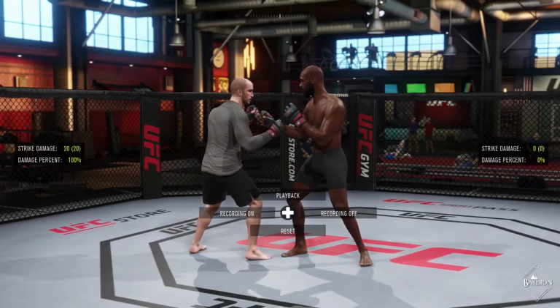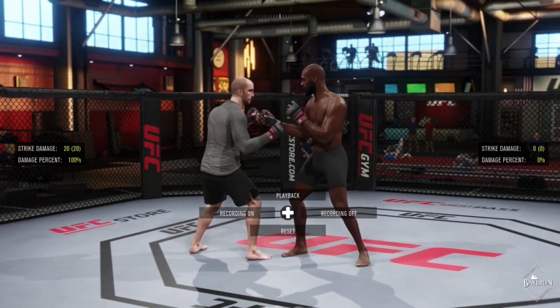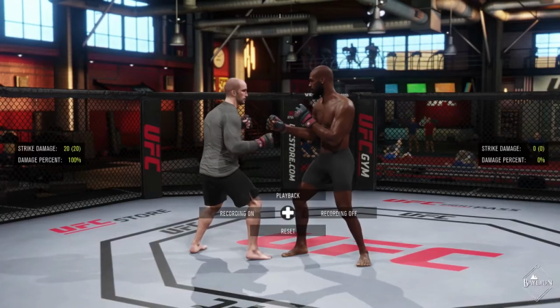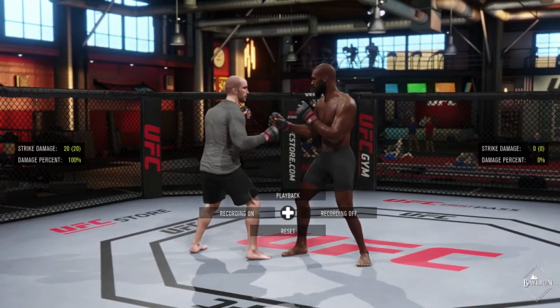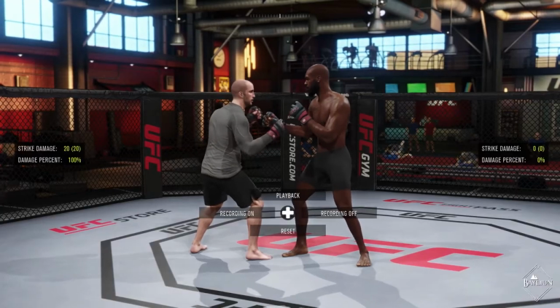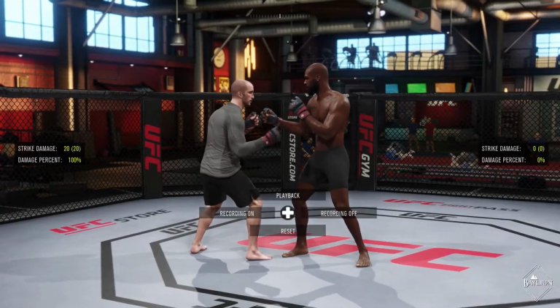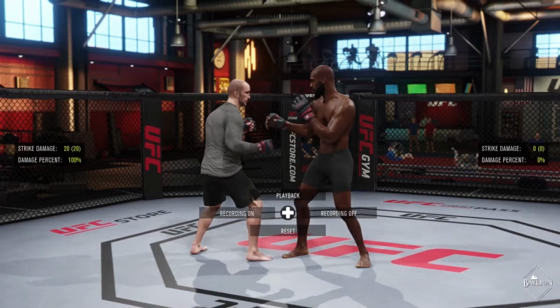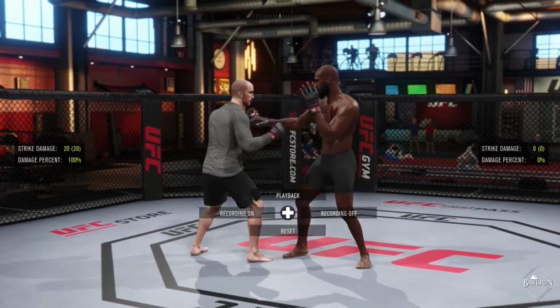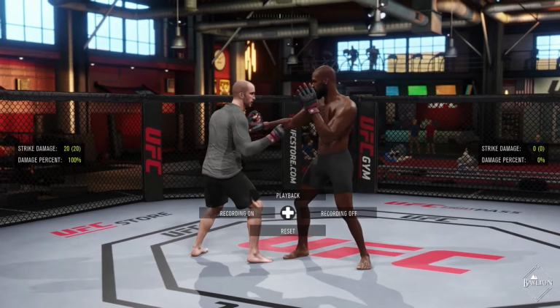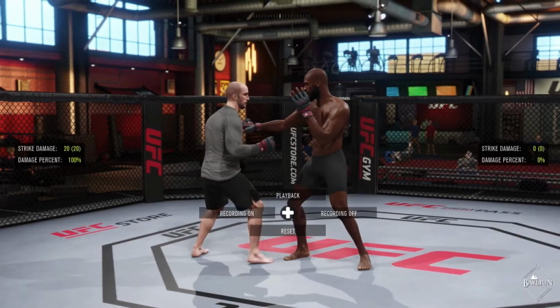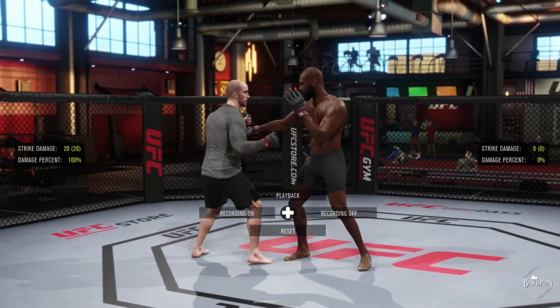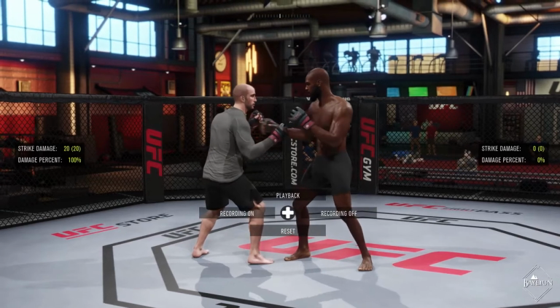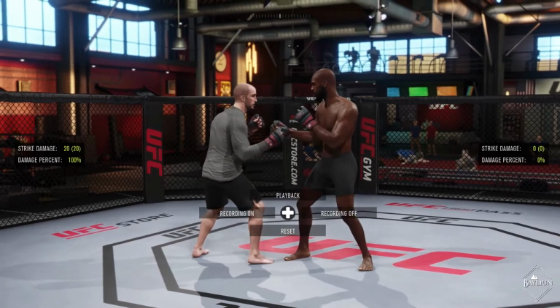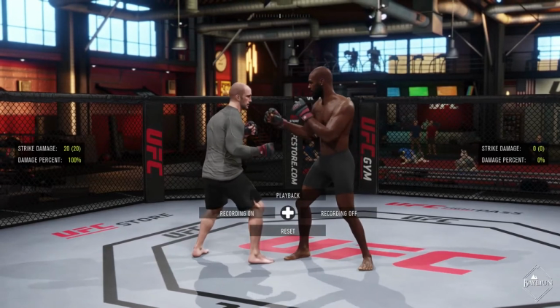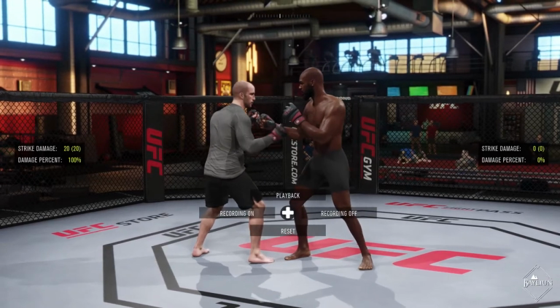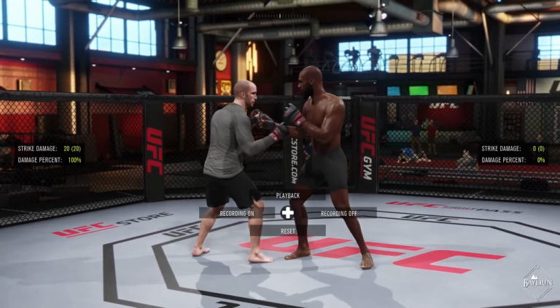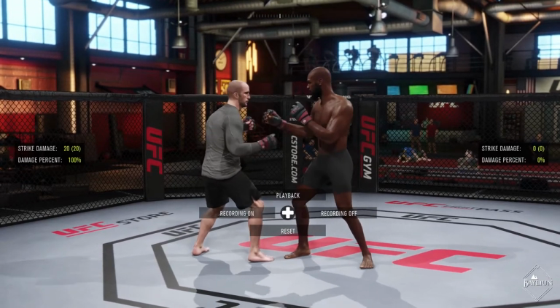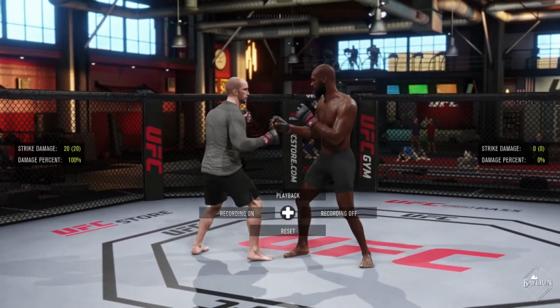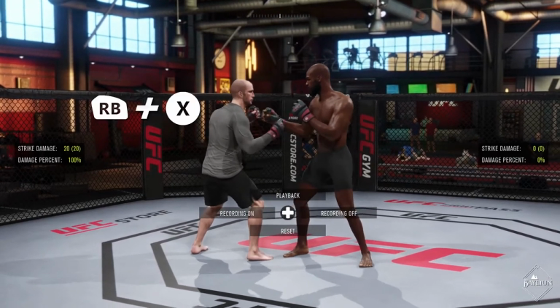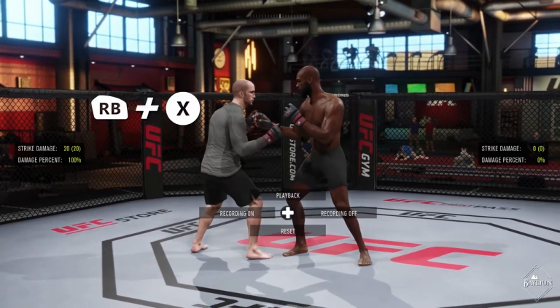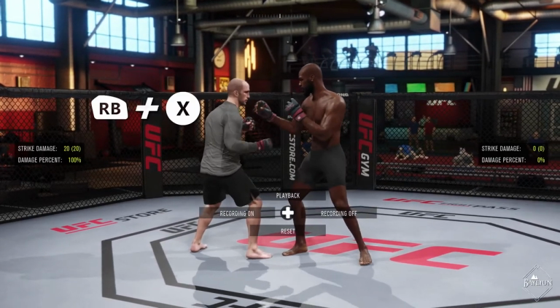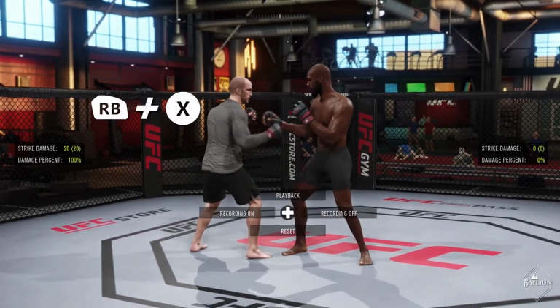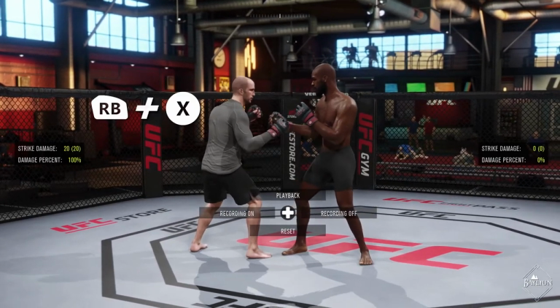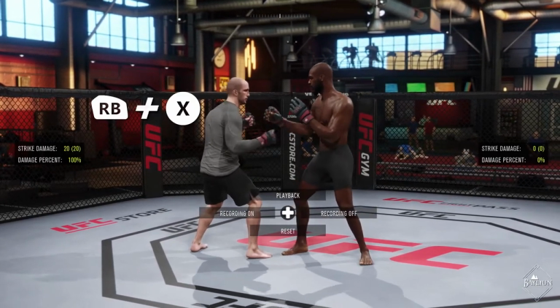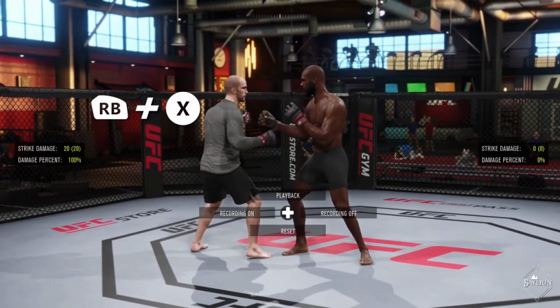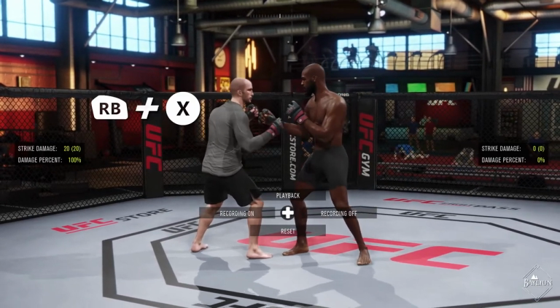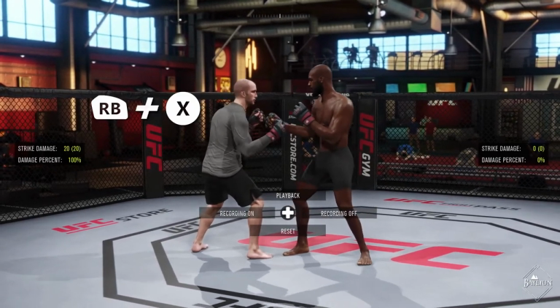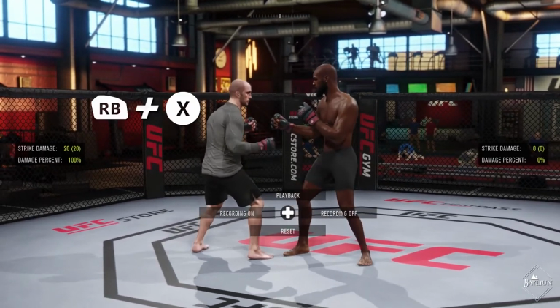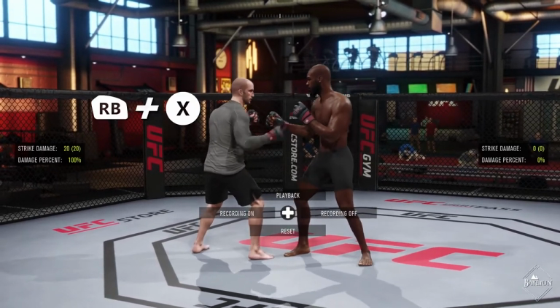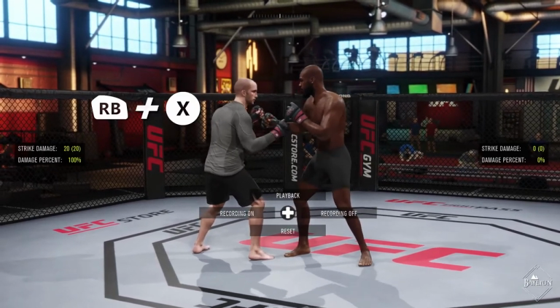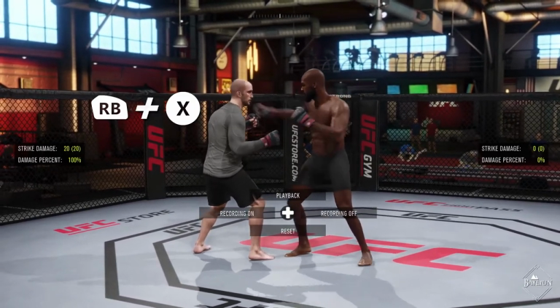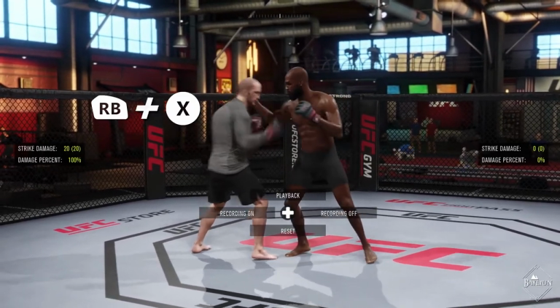To enter the clinch, press the right bumper button and either Y or X depending on whatever button is your lead hand.